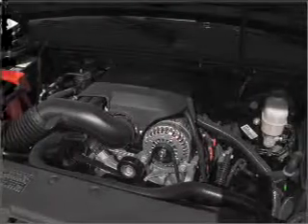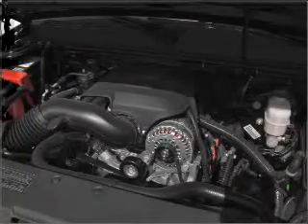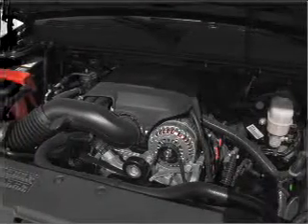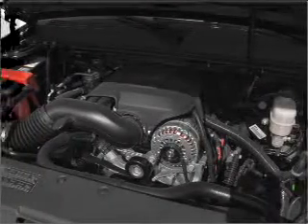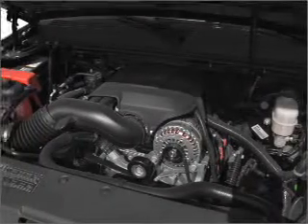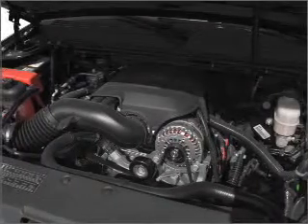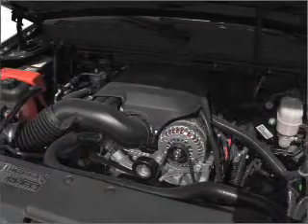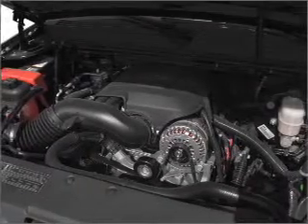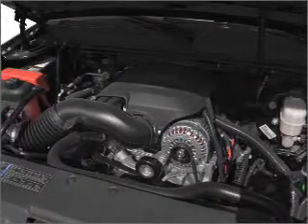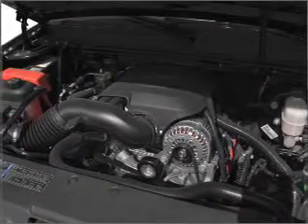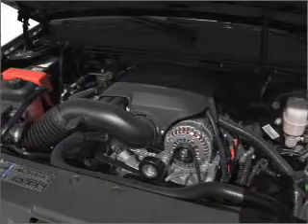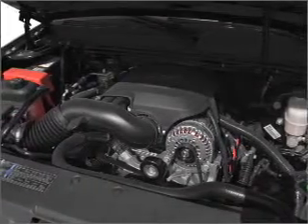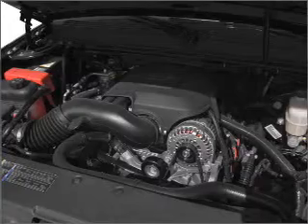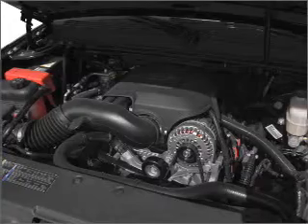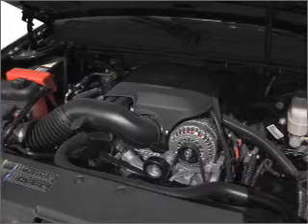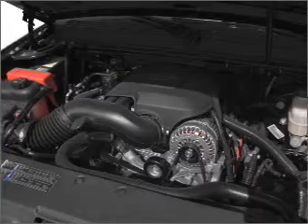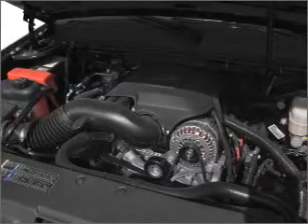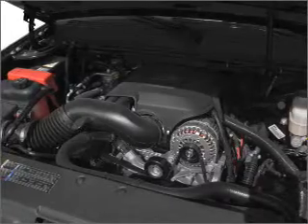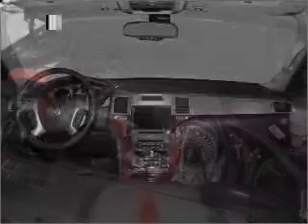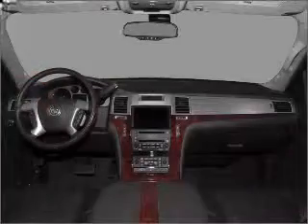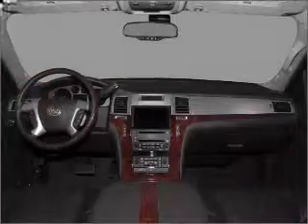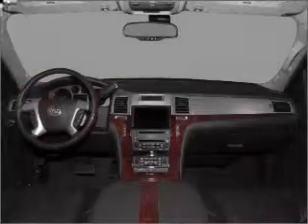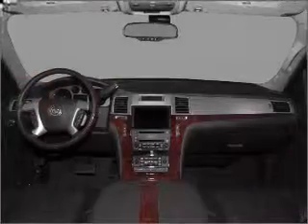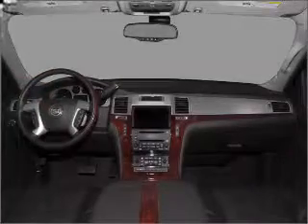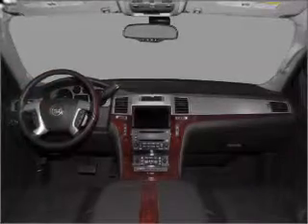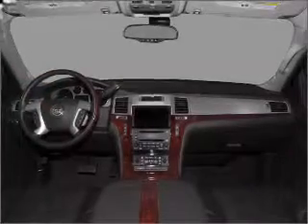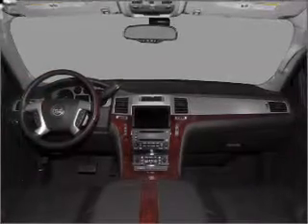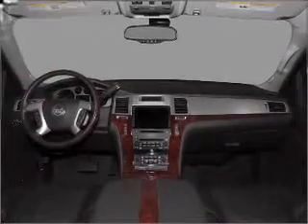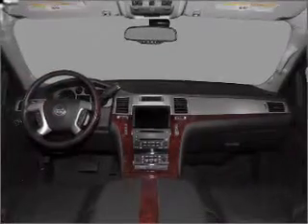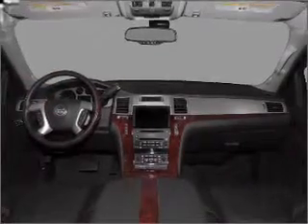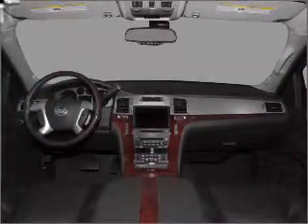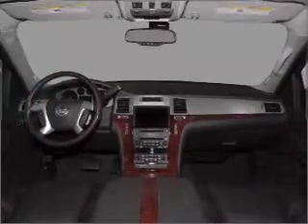Let the outside in with a built-in sunroof, and memory settings are one of many features. Call today to schedule a test drive.